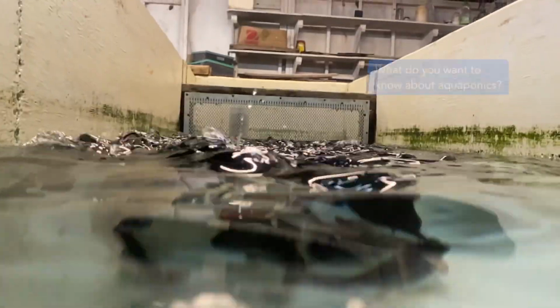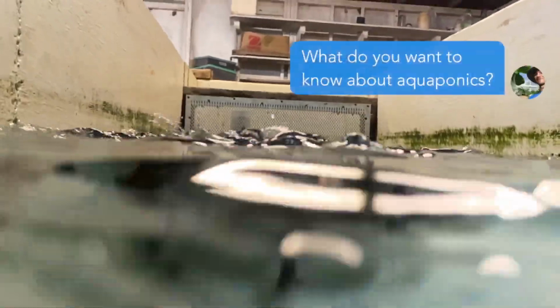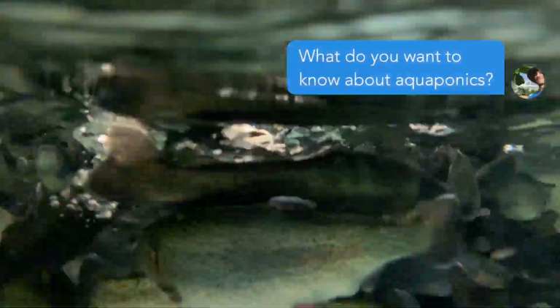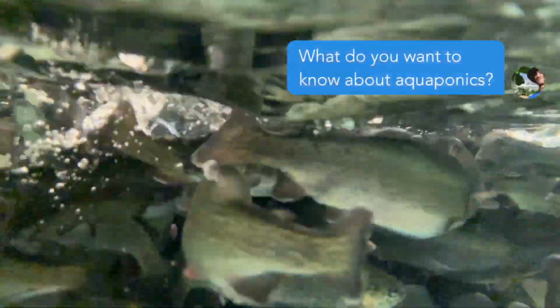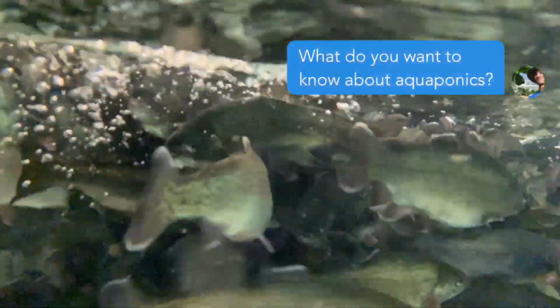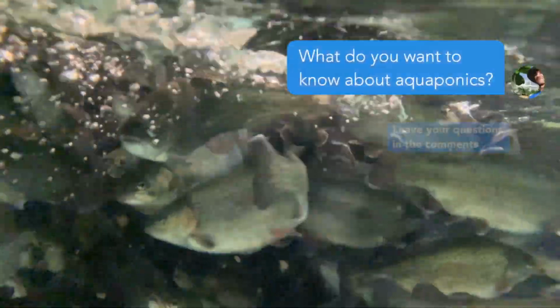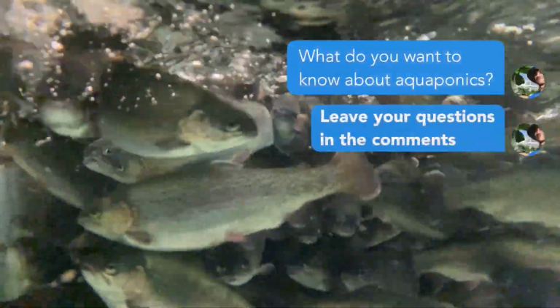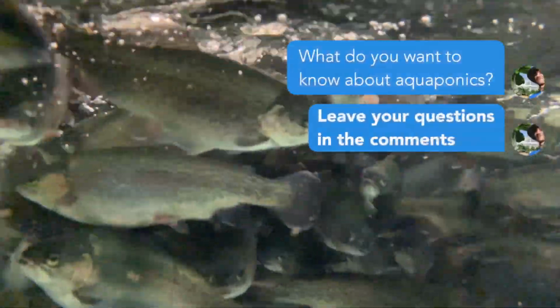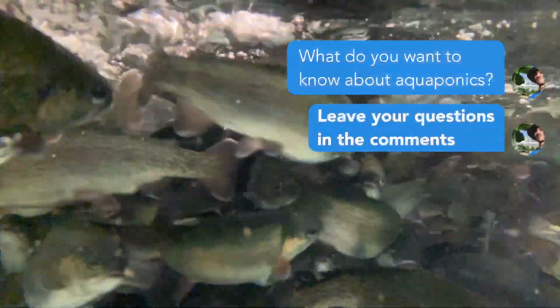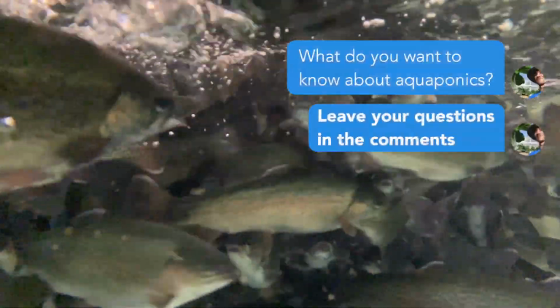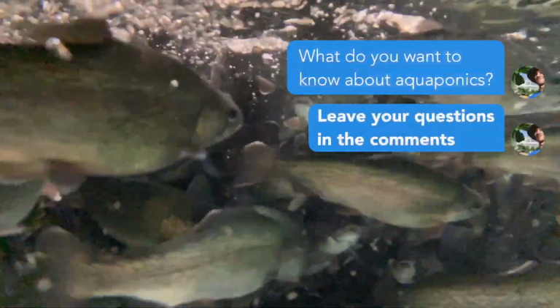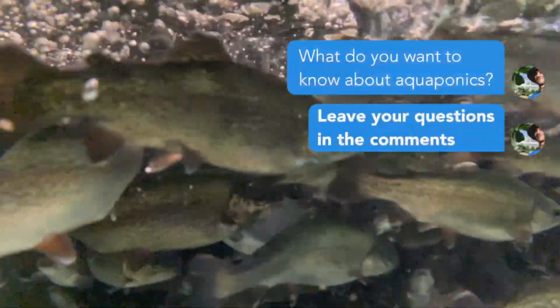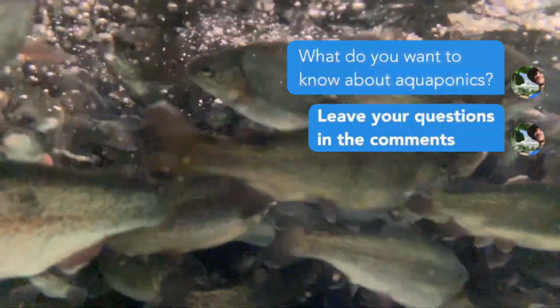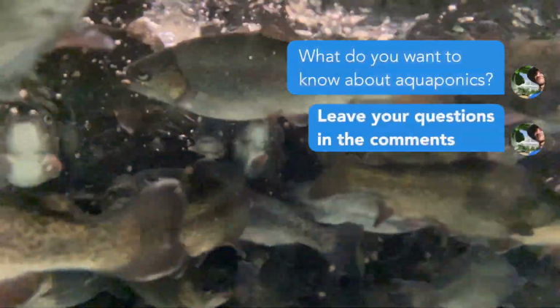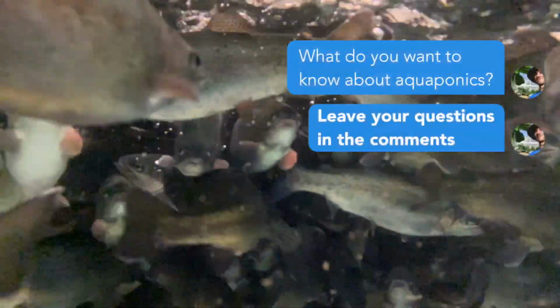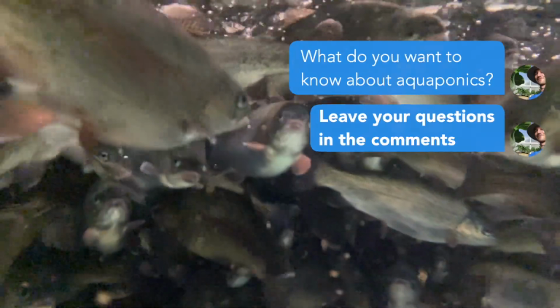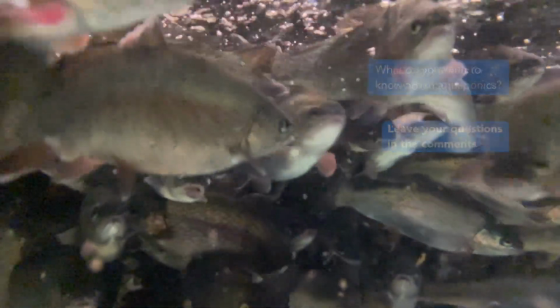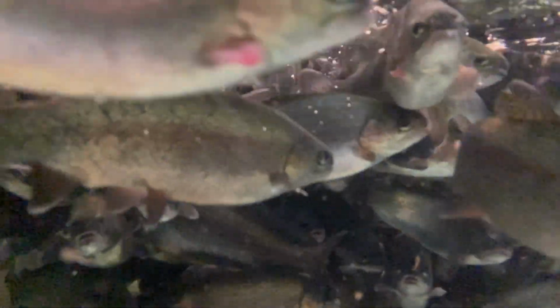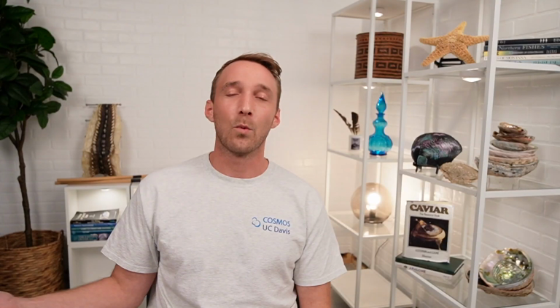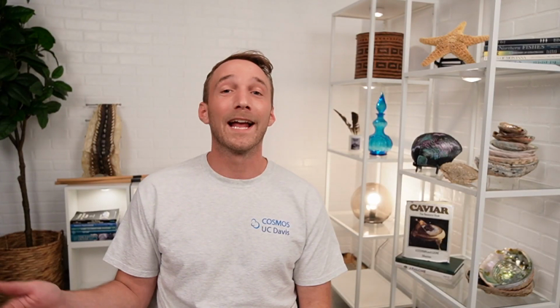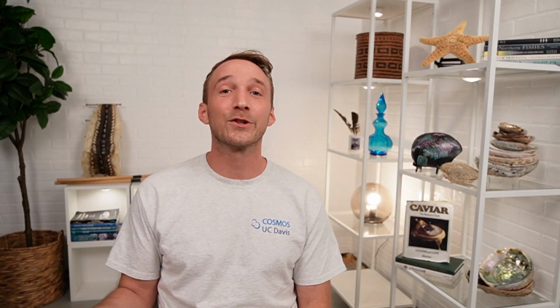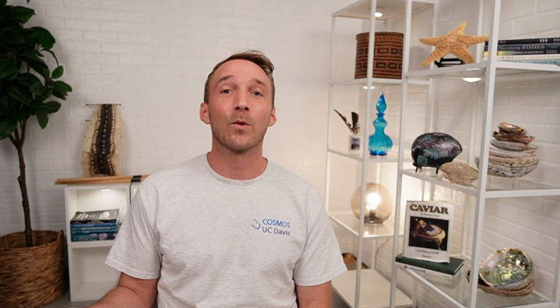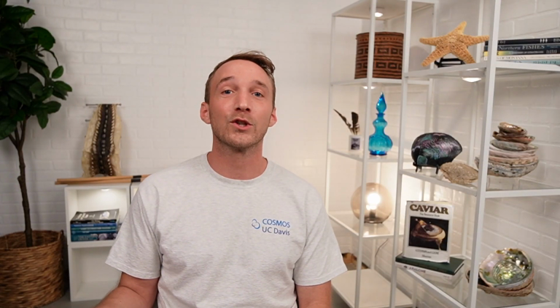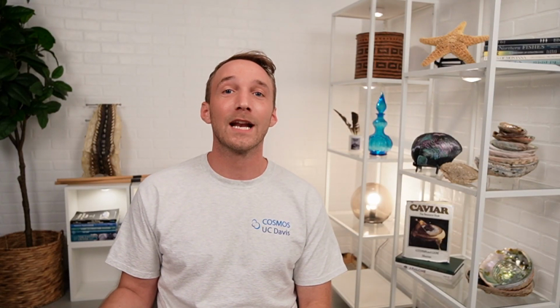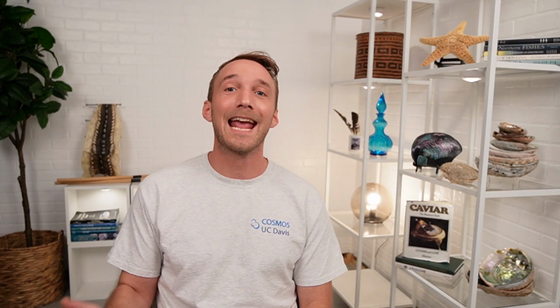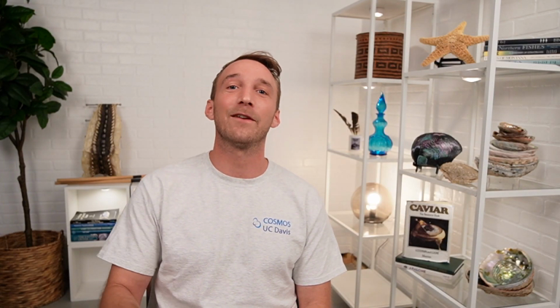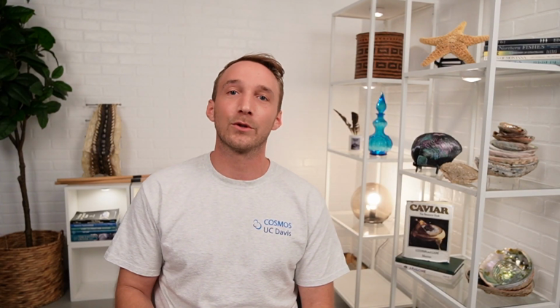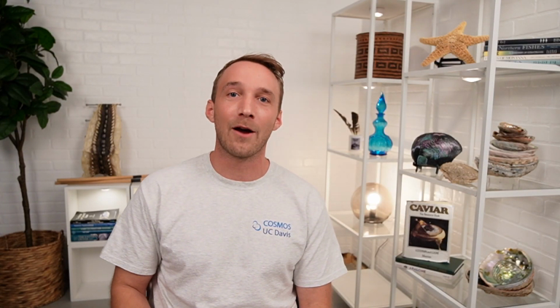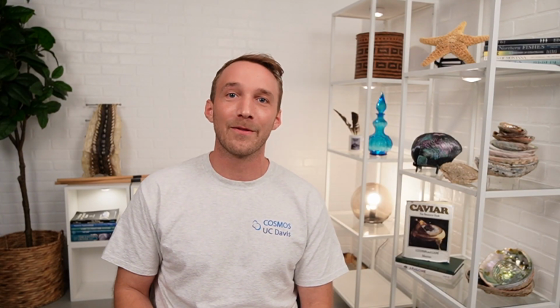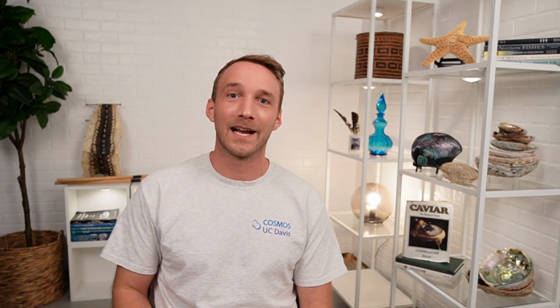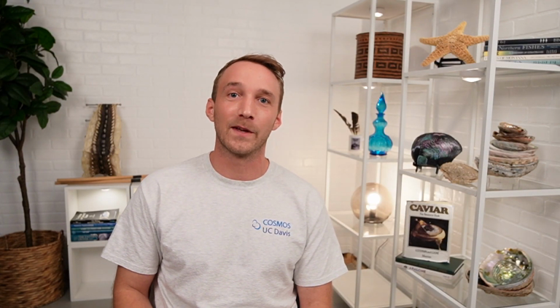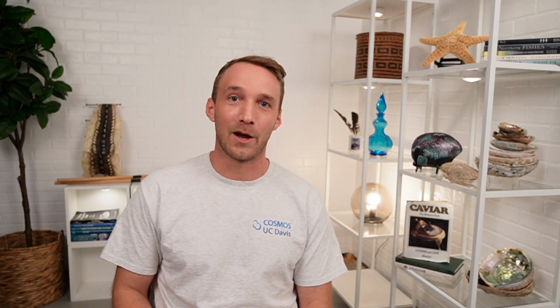Do you have any questions about aquaponics? Let us know in the comments. We'll answer your question and give you a shout out in the next video.